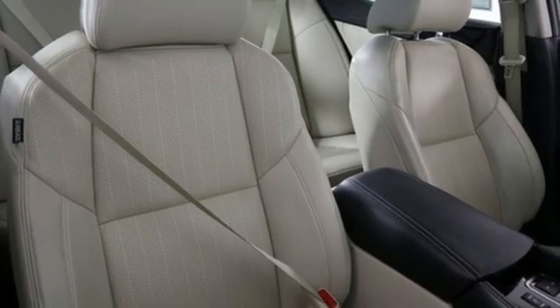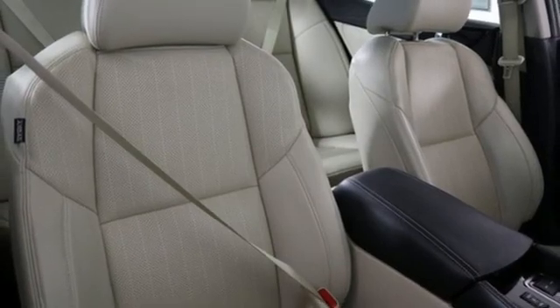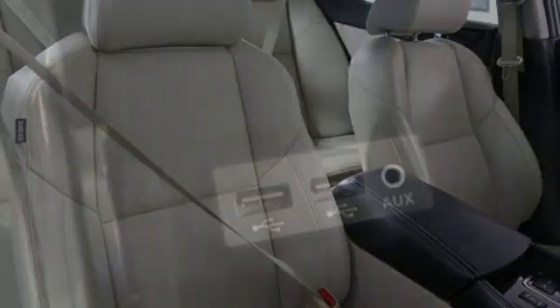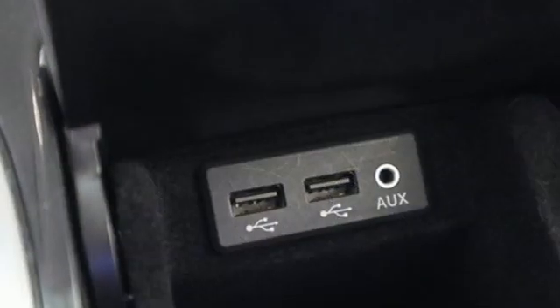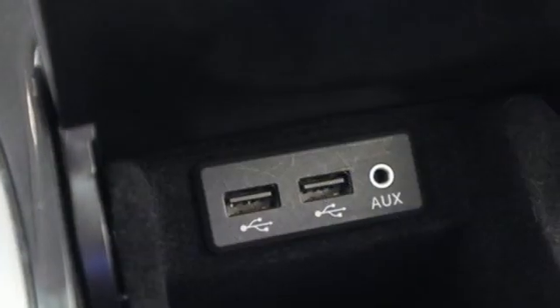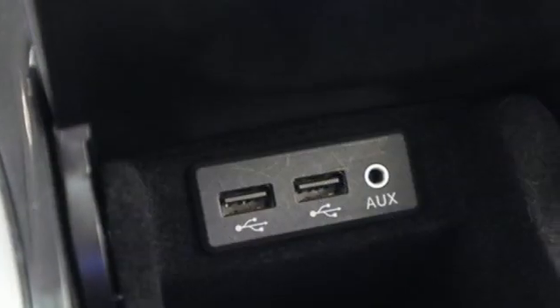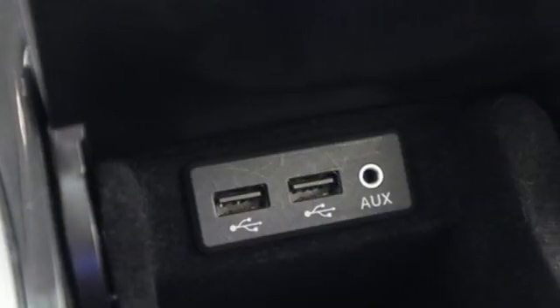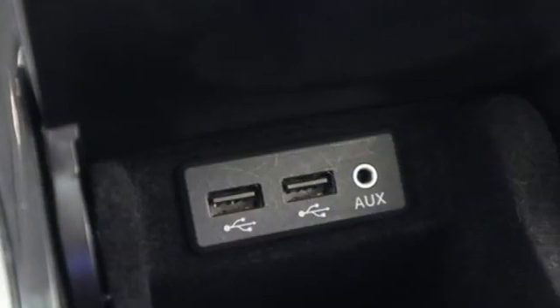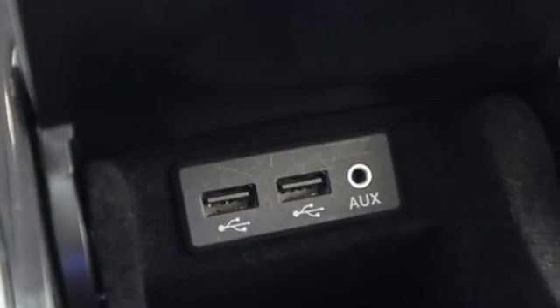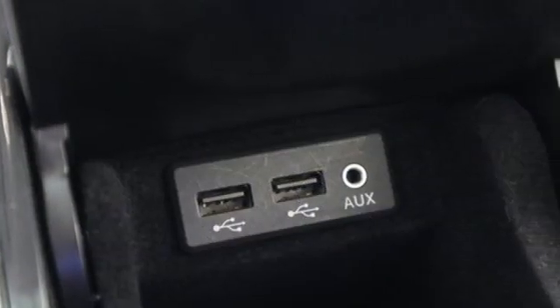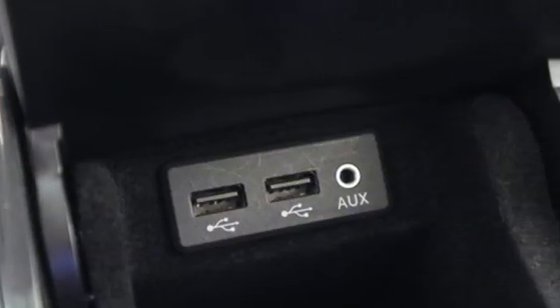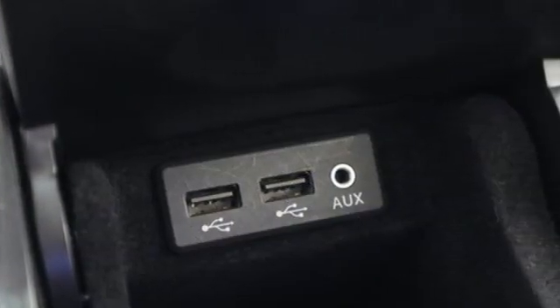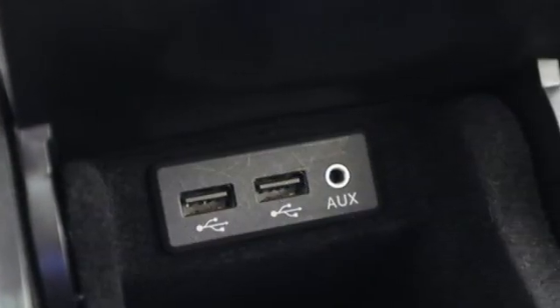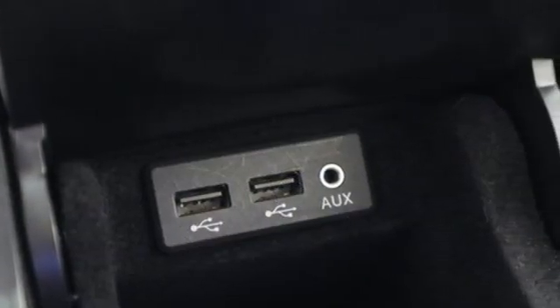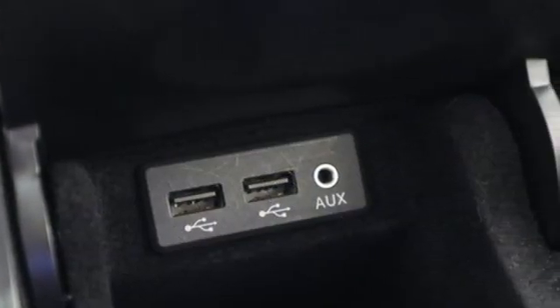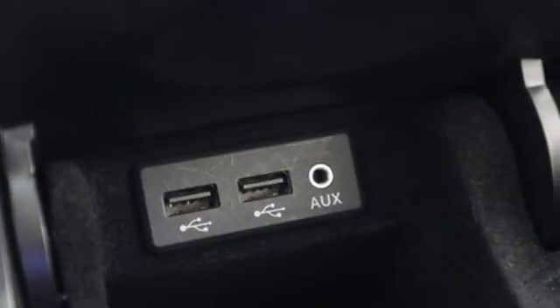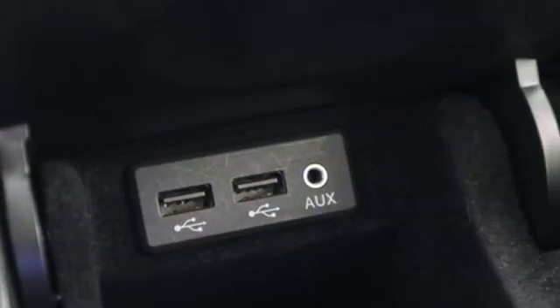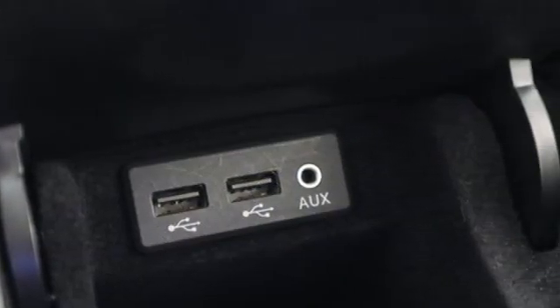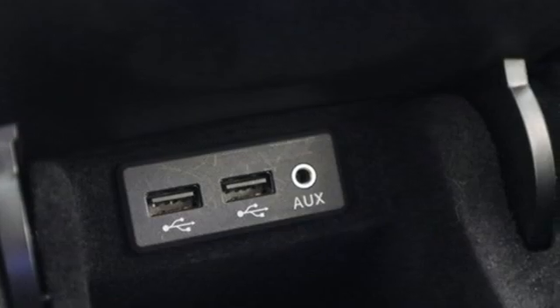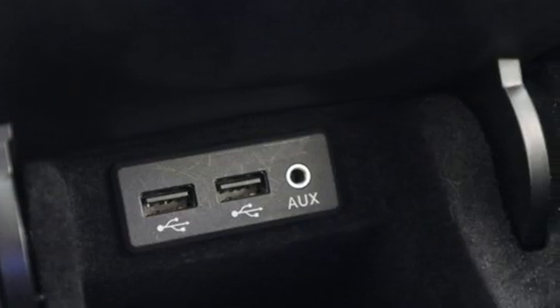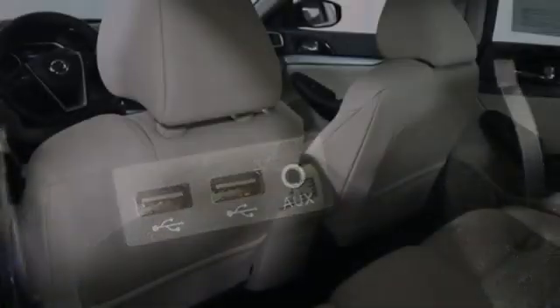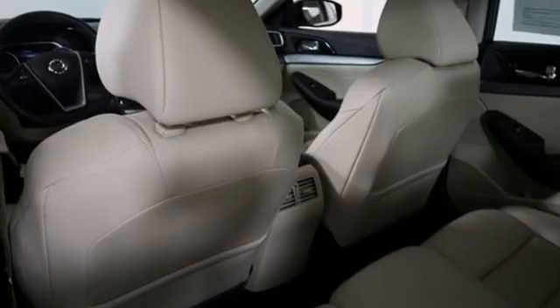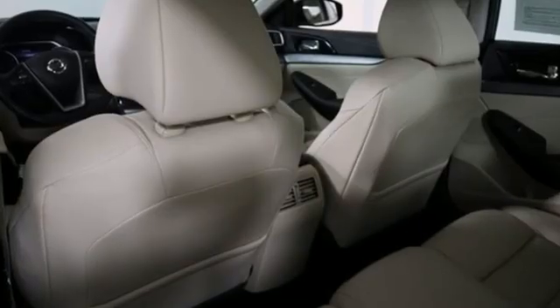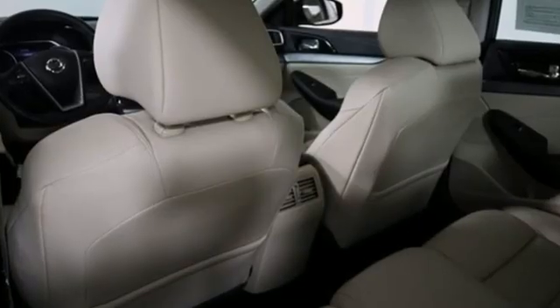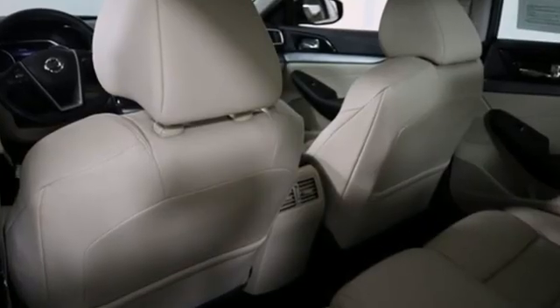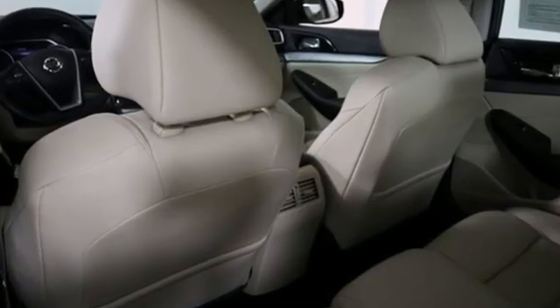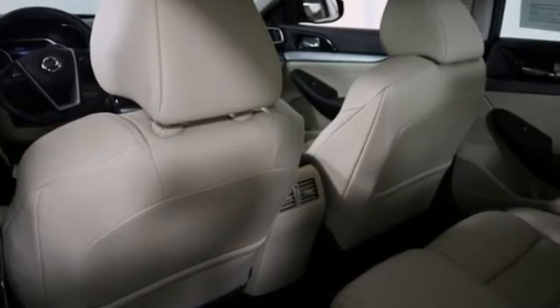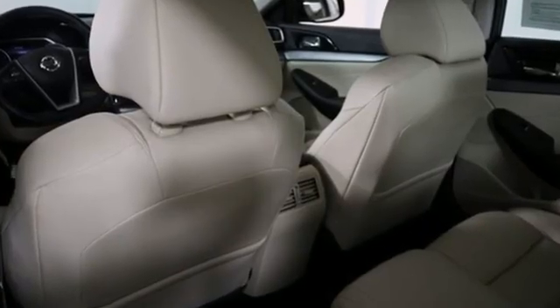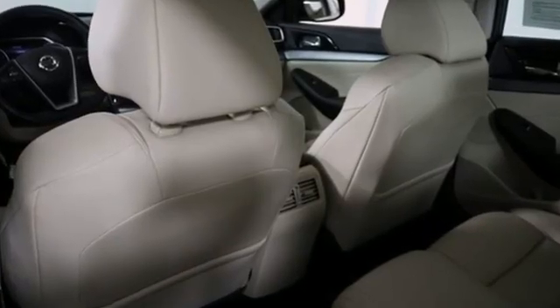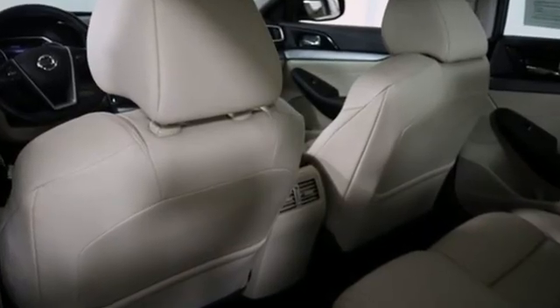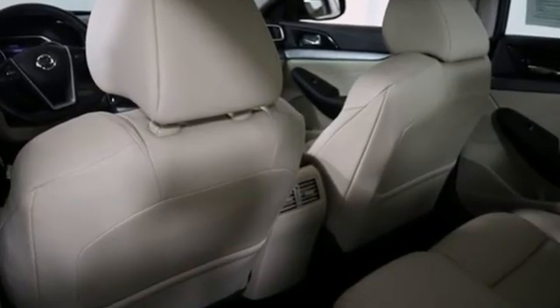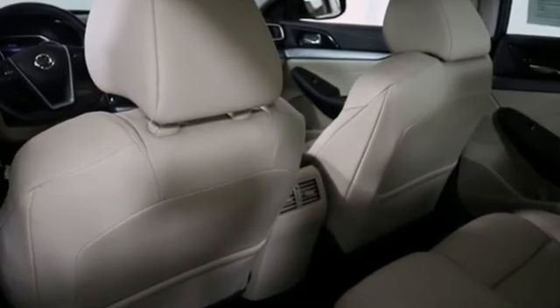Cars.com notes there's remarkably little body roll when driving quickly through a corner. You feel bumps, but they're dealt with in a refined way.